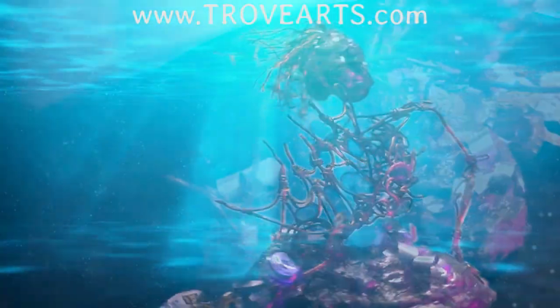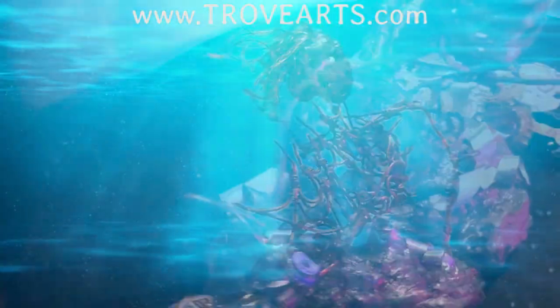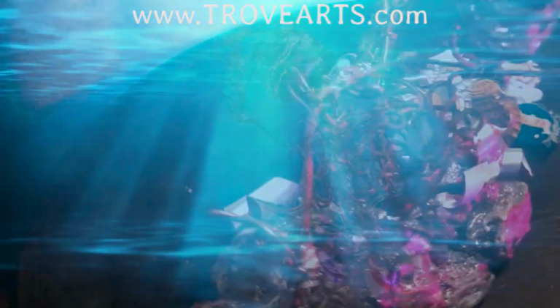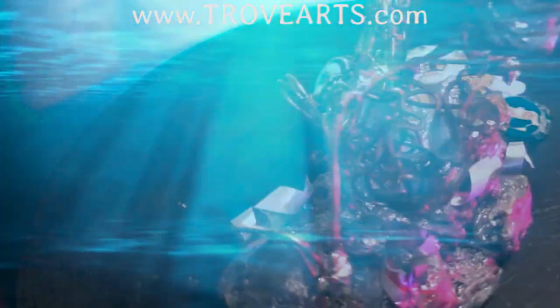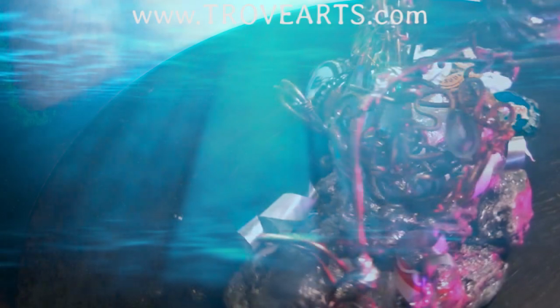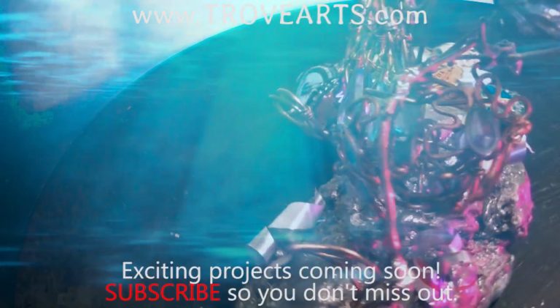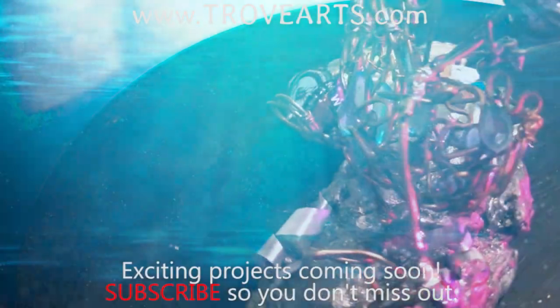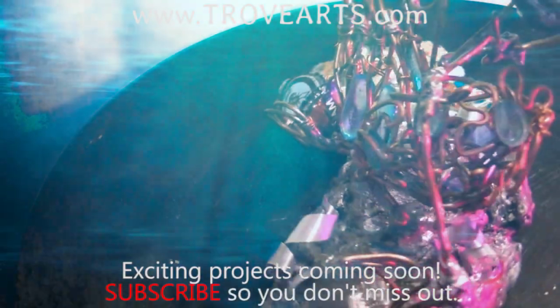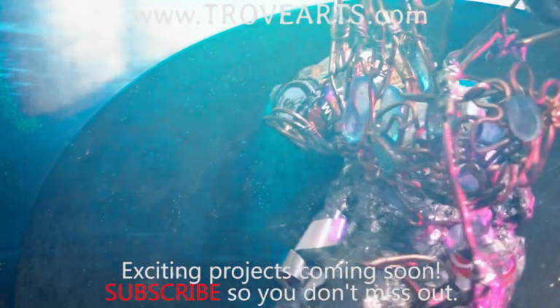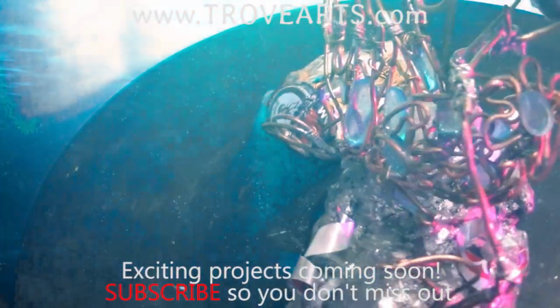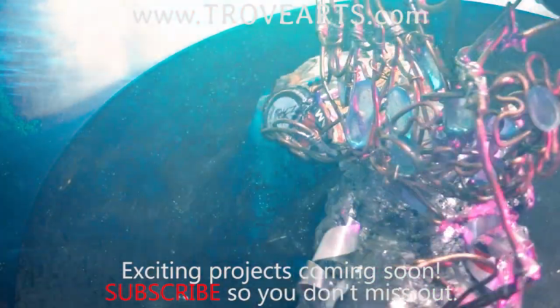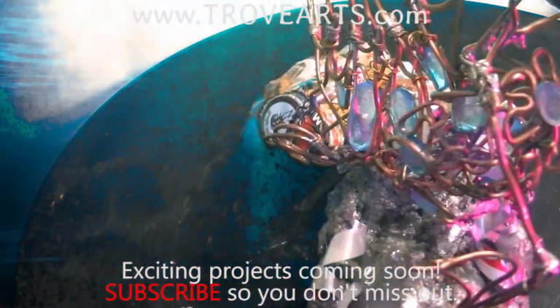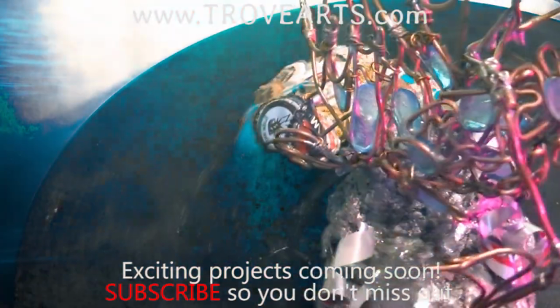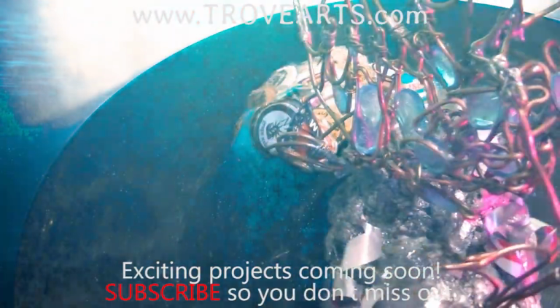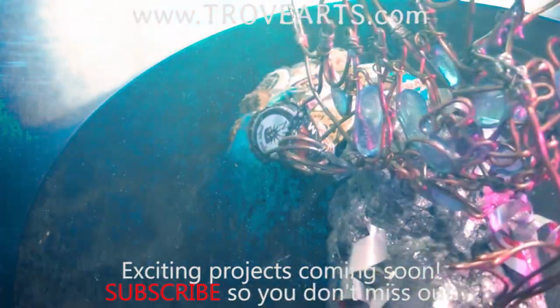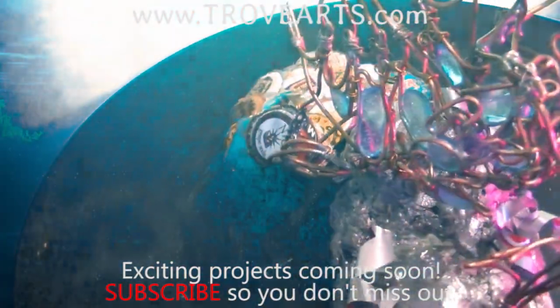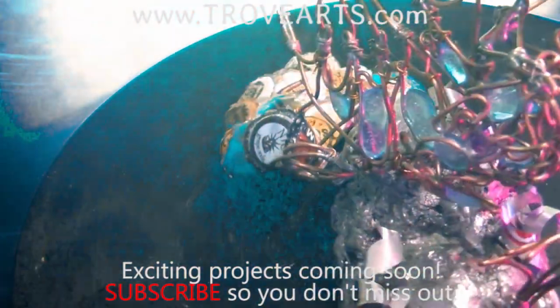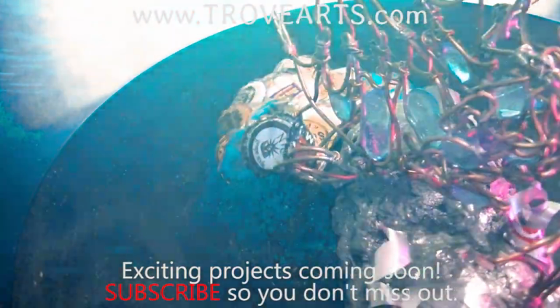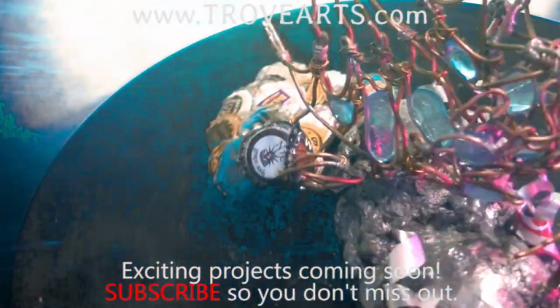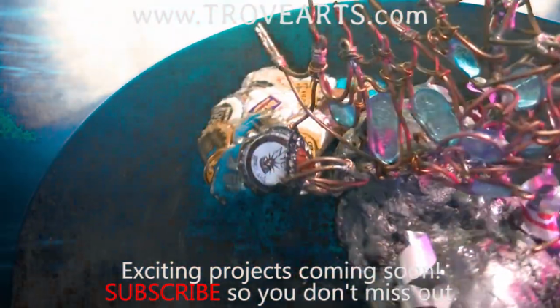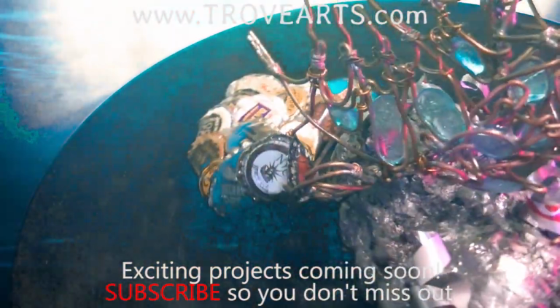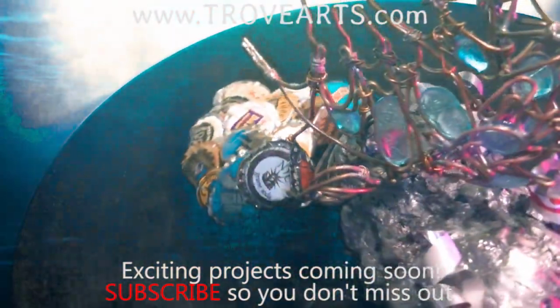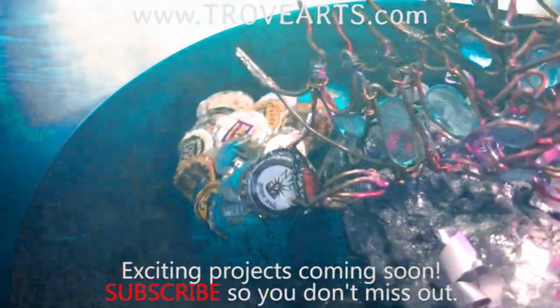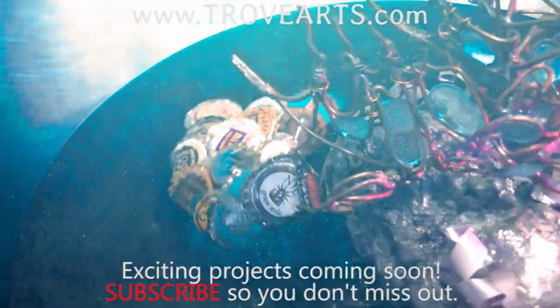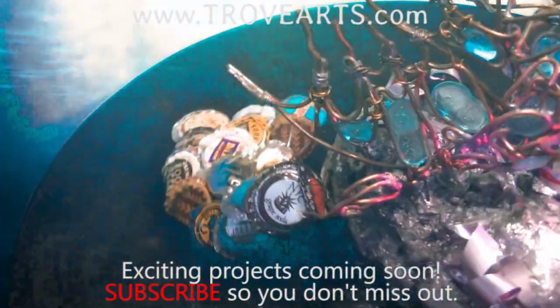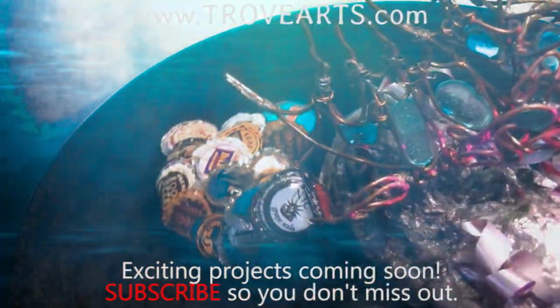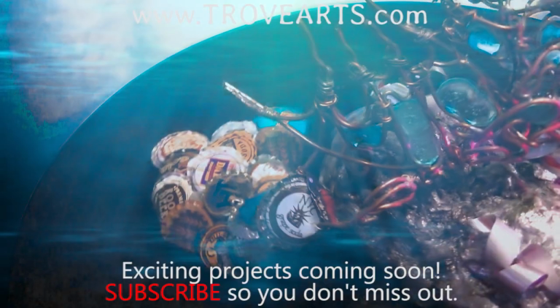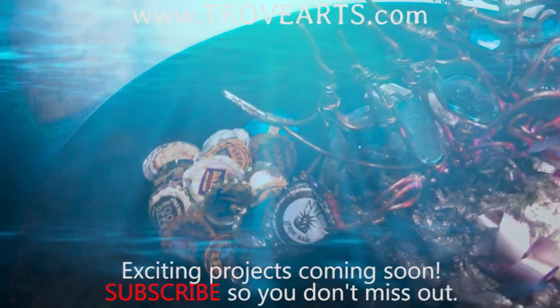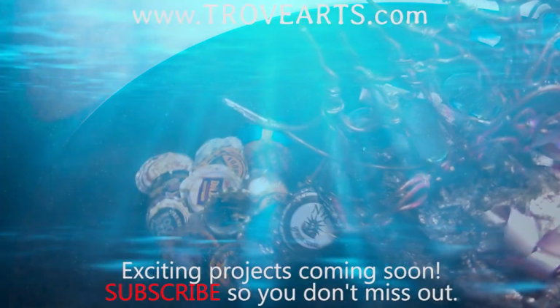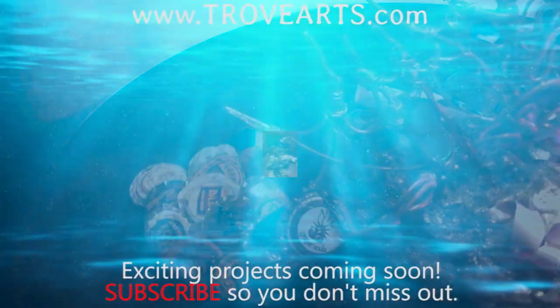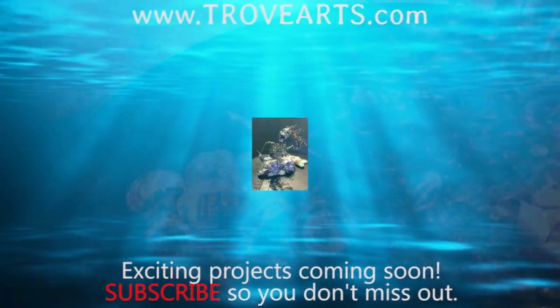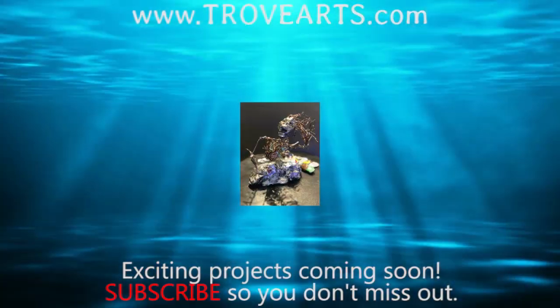Thank you so much for watching. Please consider liking and subscribing, and leave us a comment. Thanks for watching again.